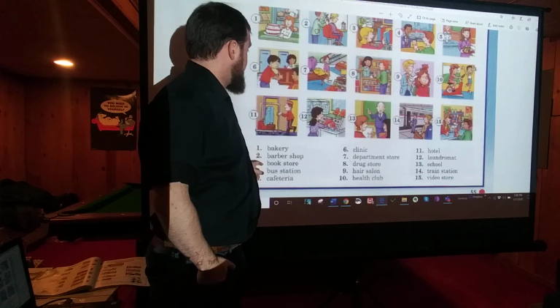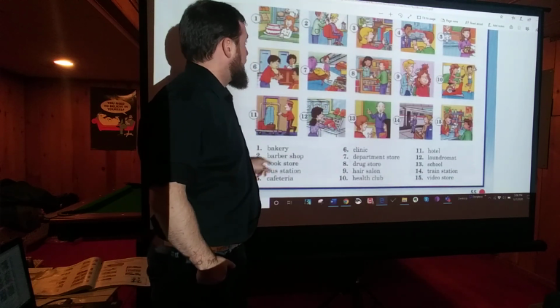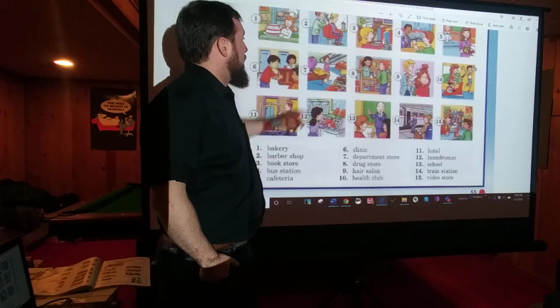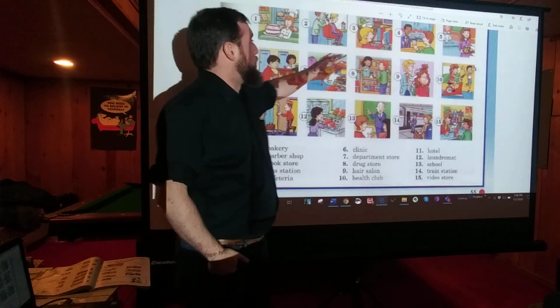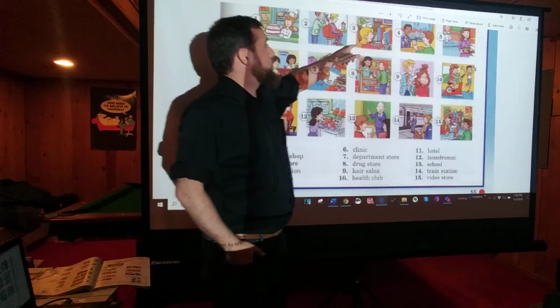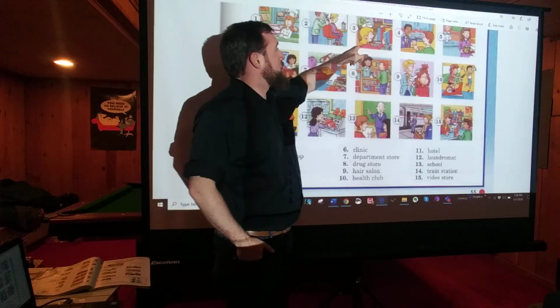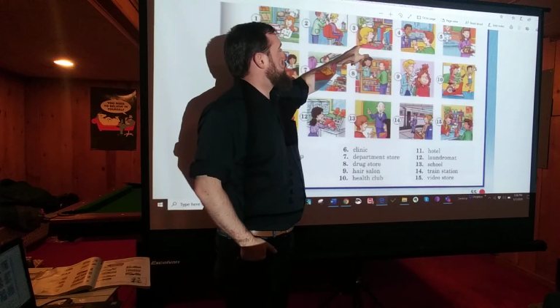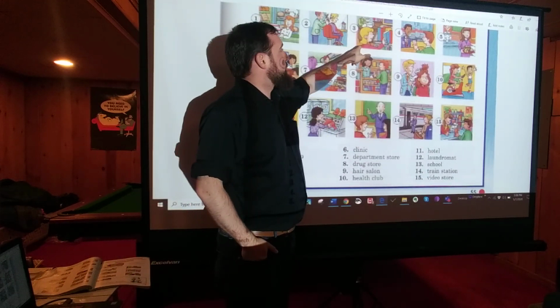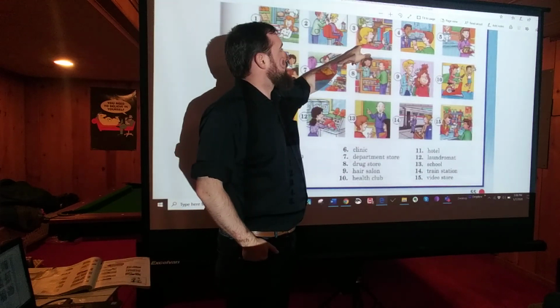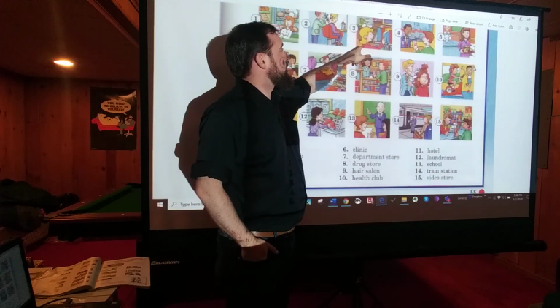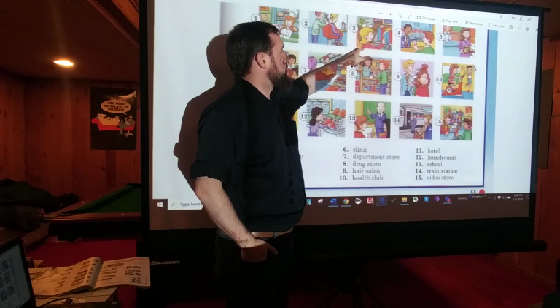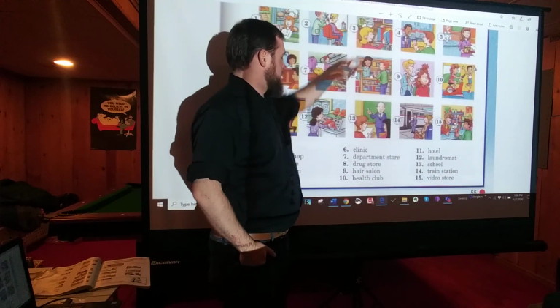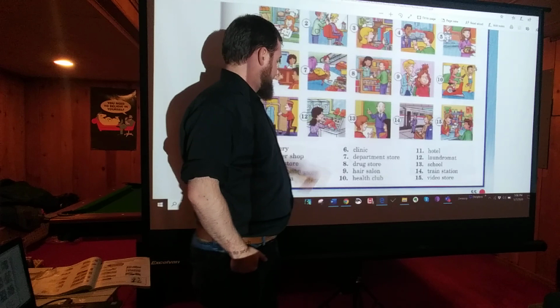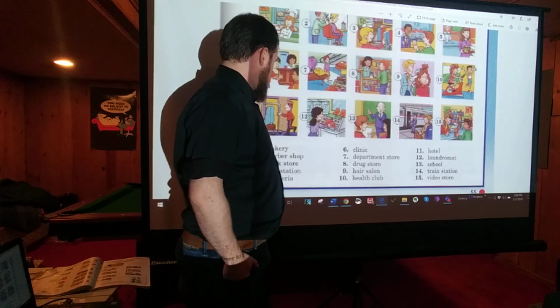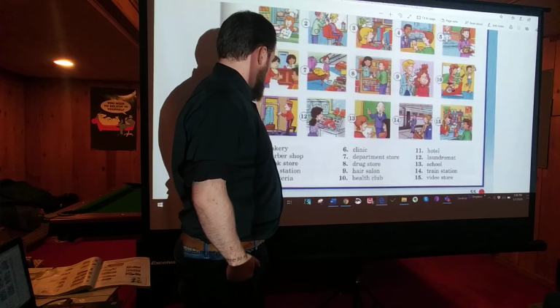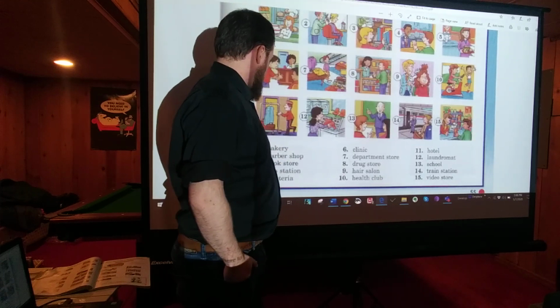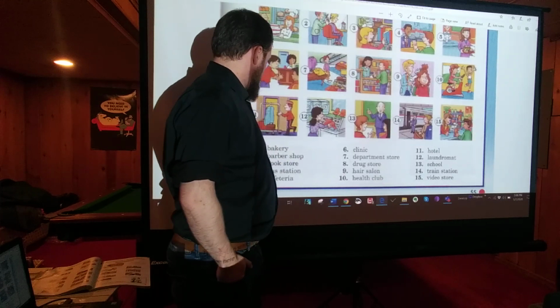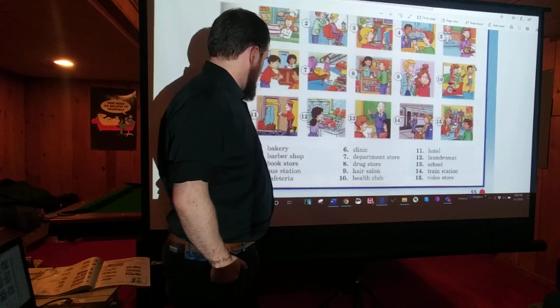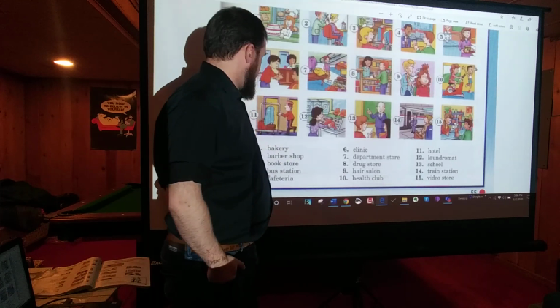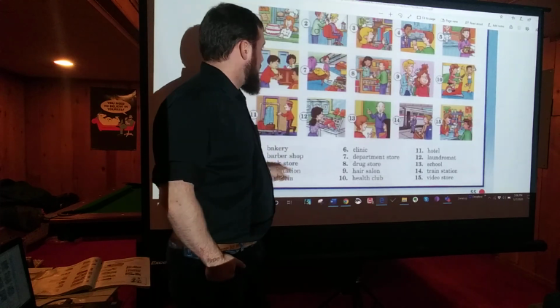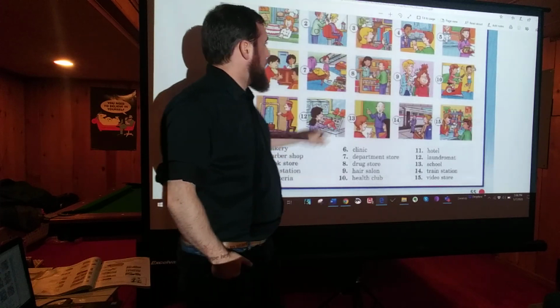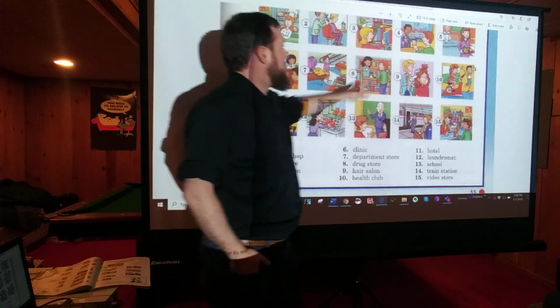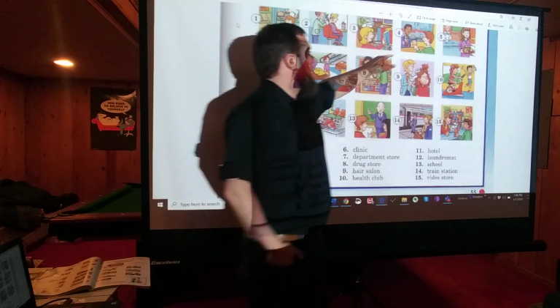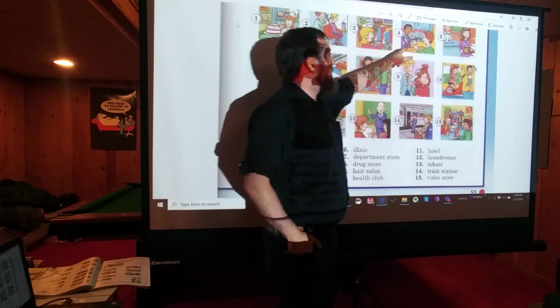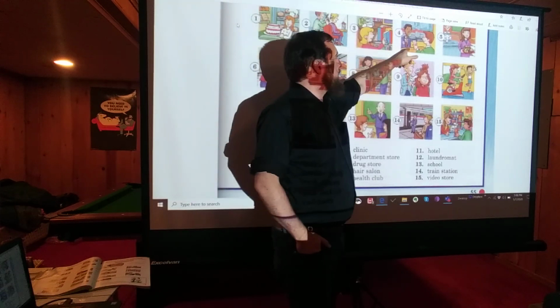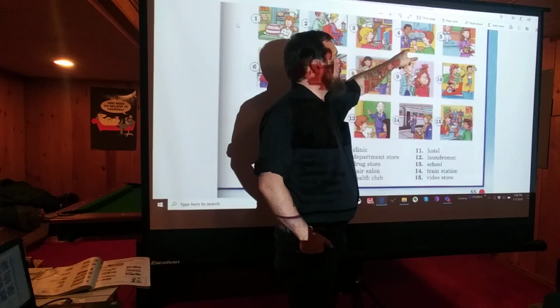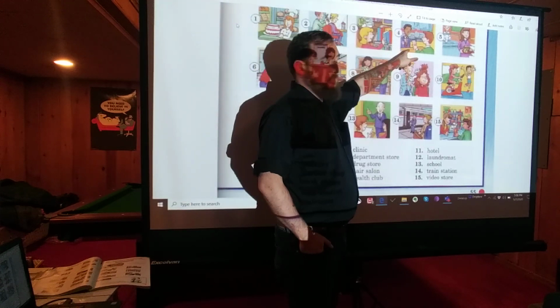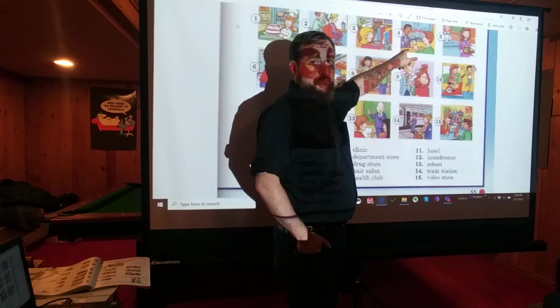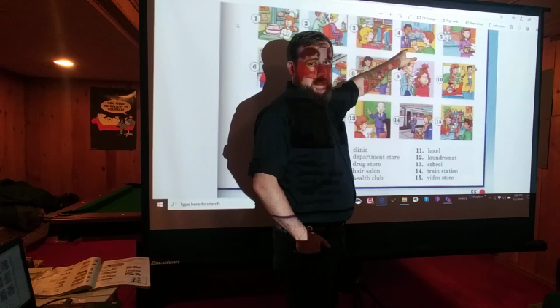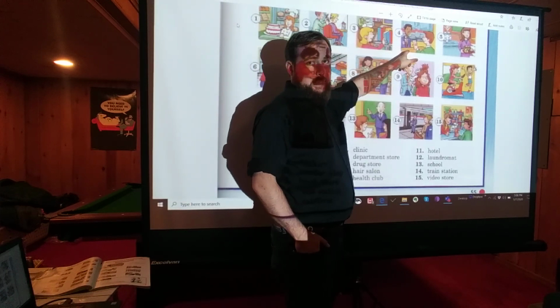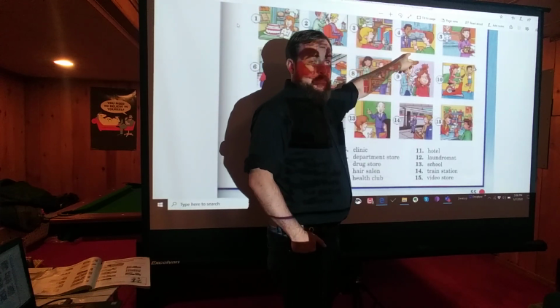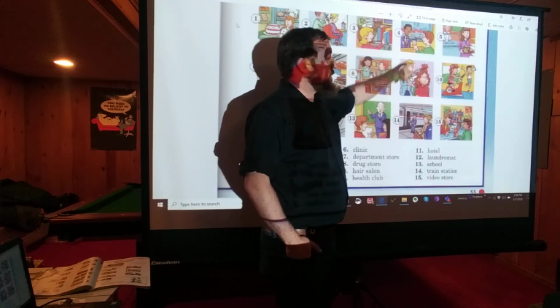Number three: BOOKSTORE. Number four: BUS STATION — that's where you get on the bus.